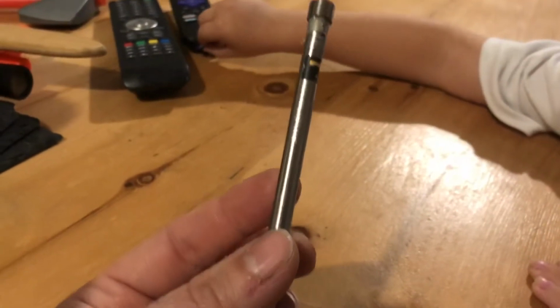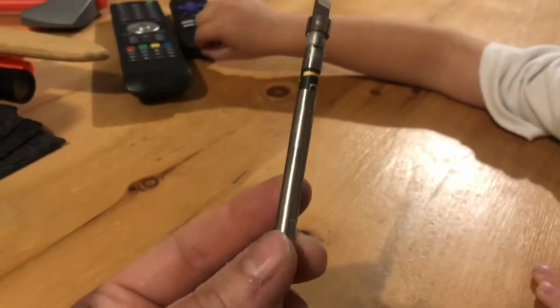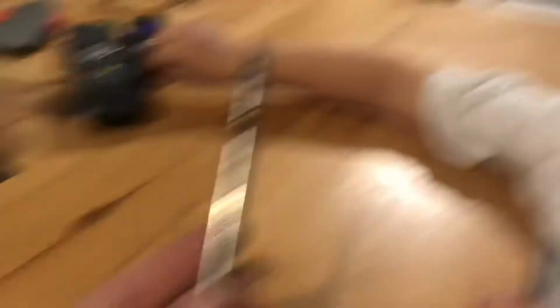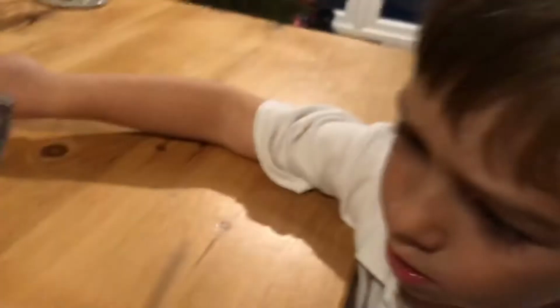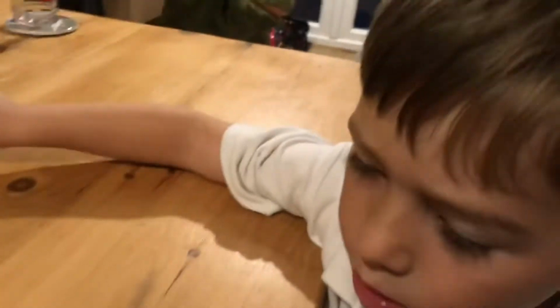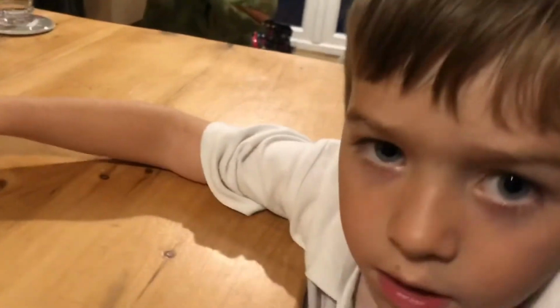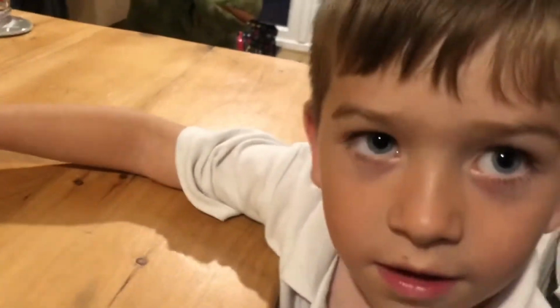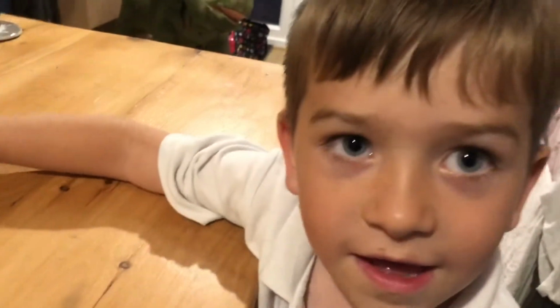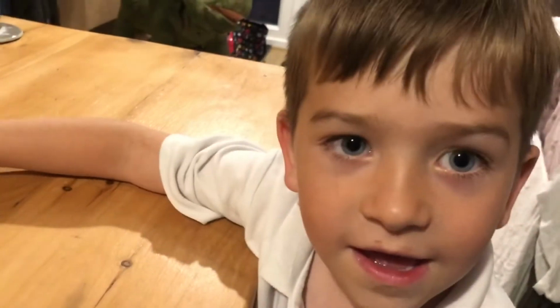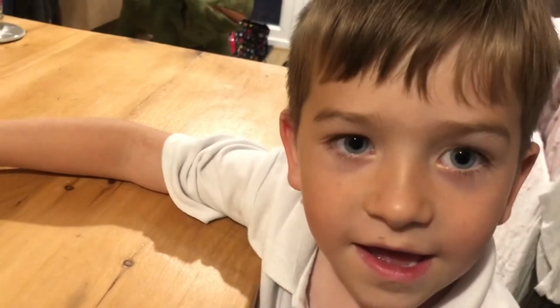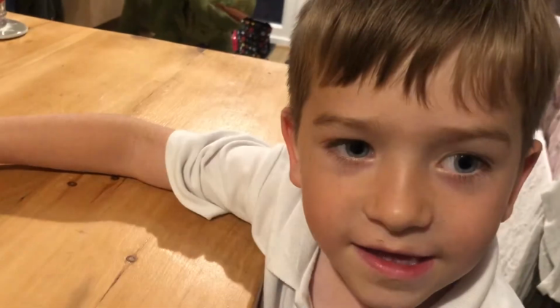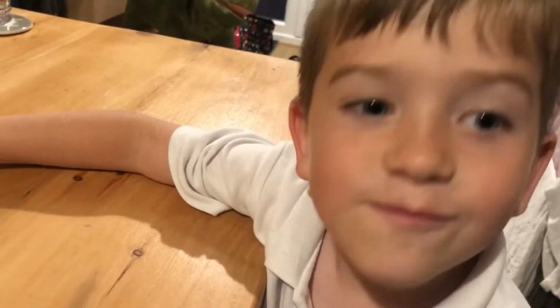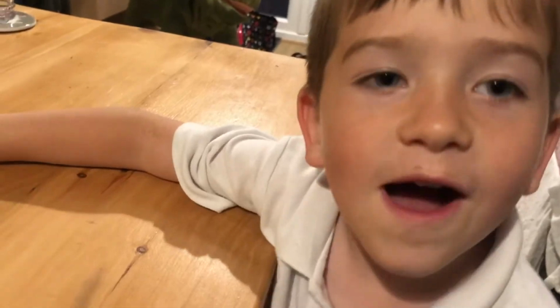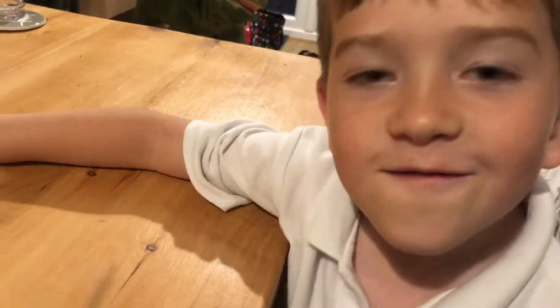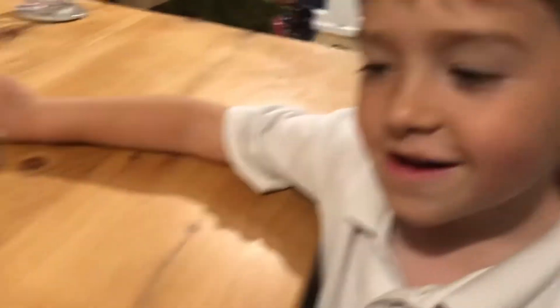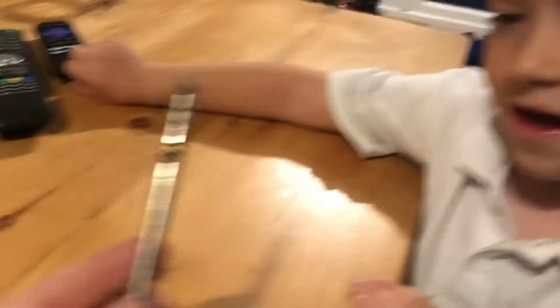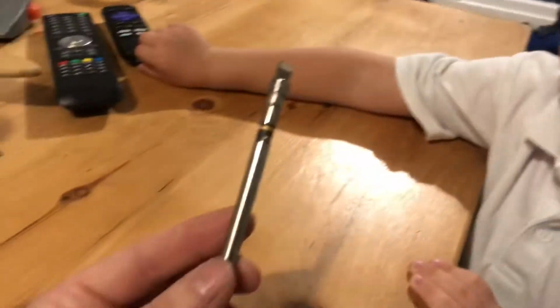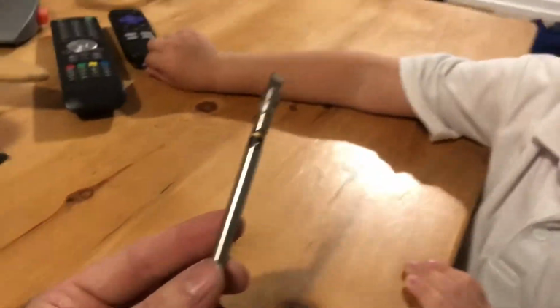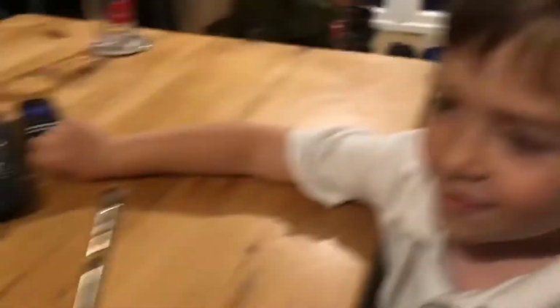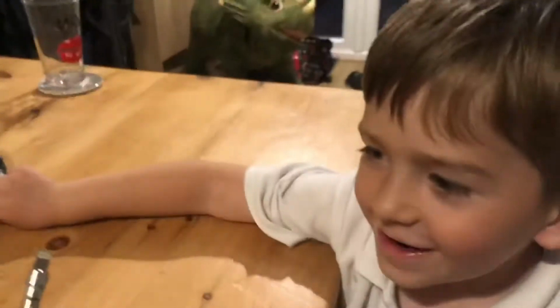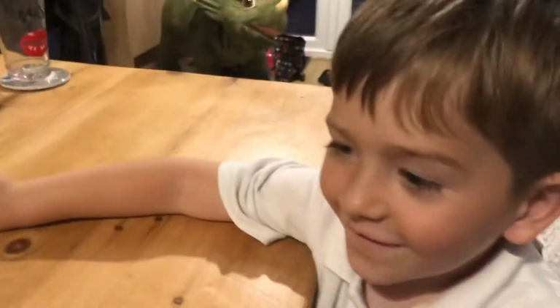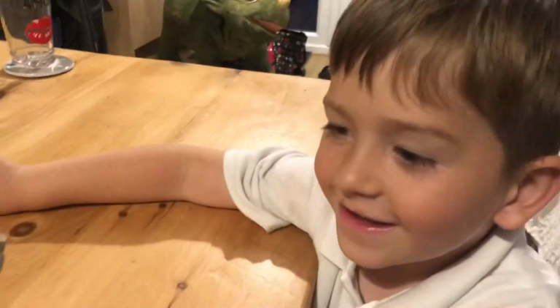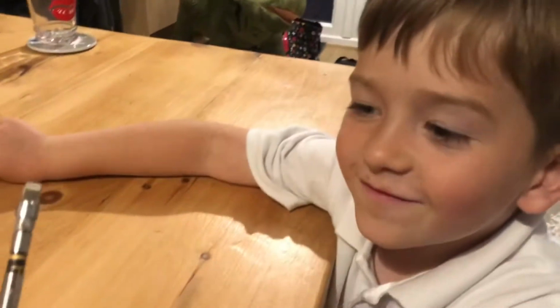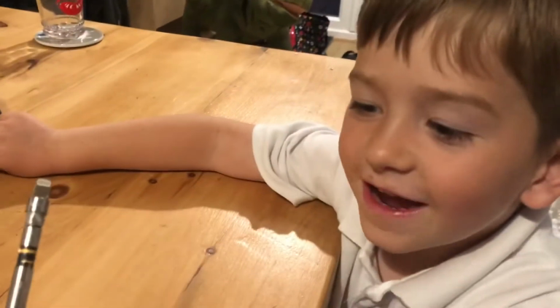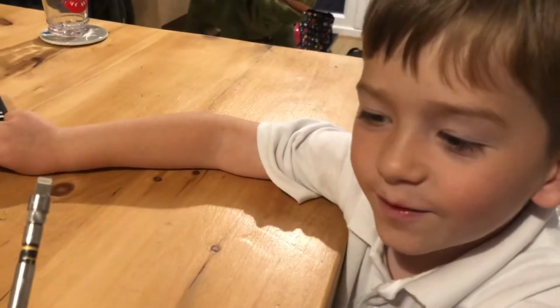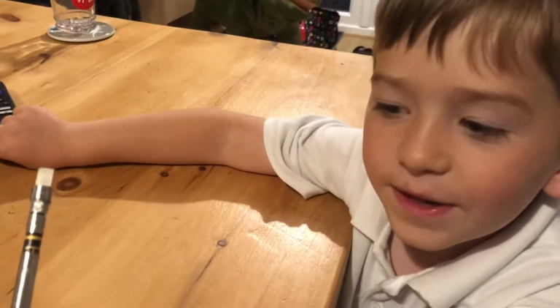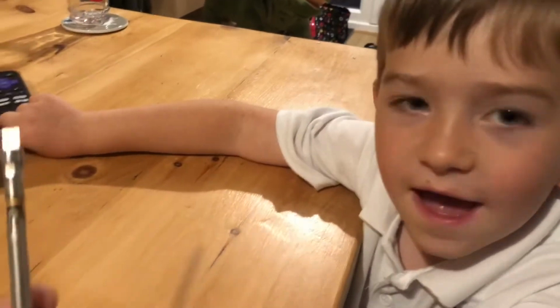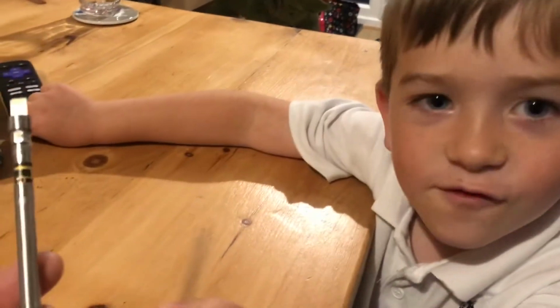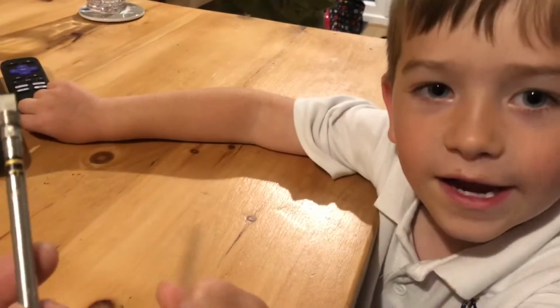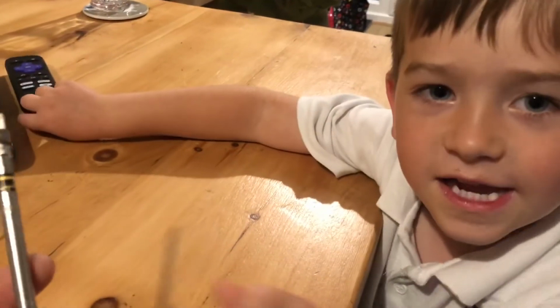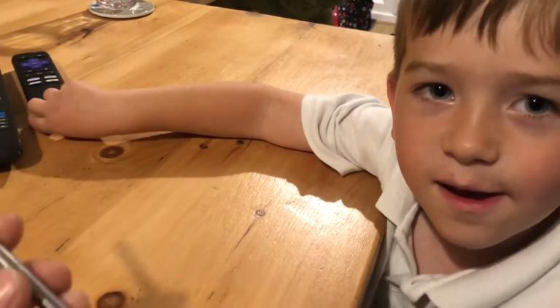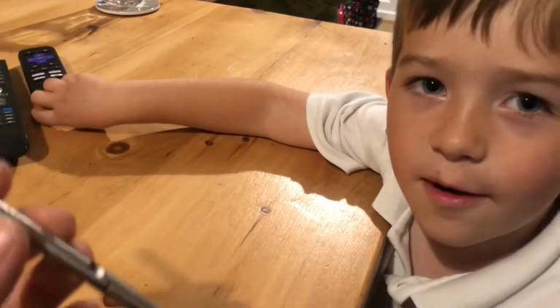I've got my little helper here, Ben, helping me. What do we have to do? We have to be careful and take it apart.